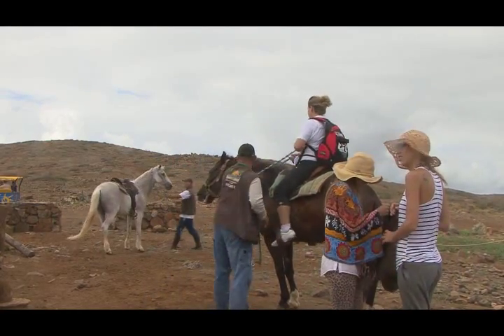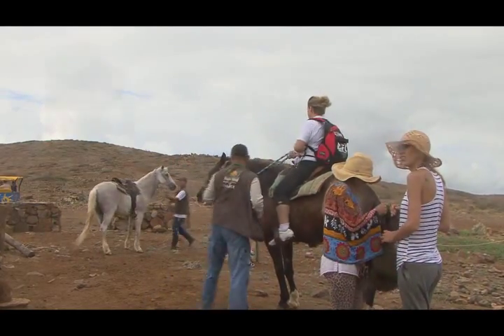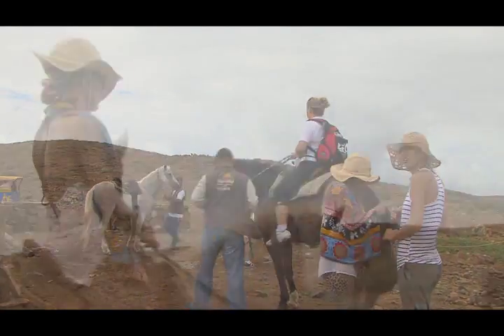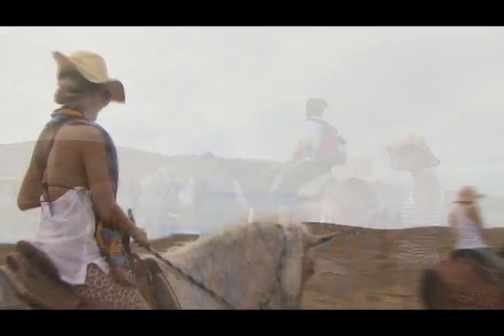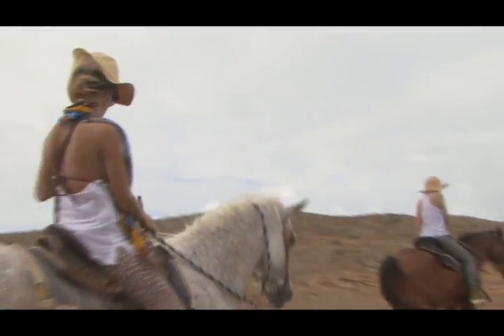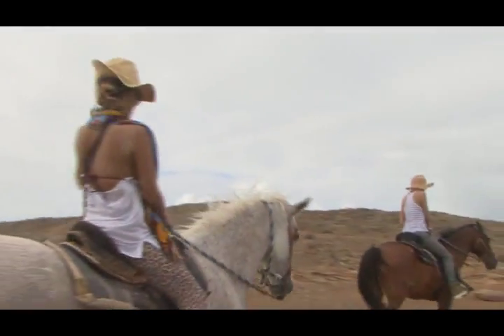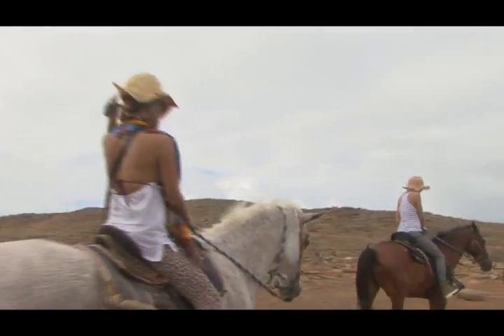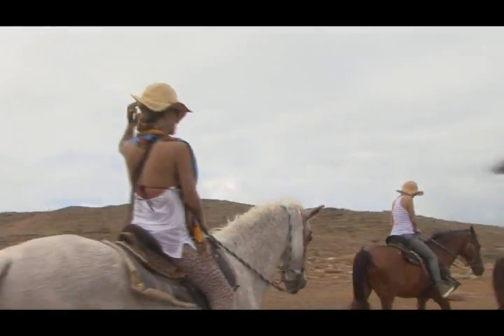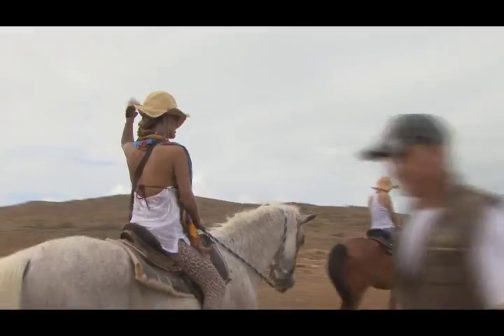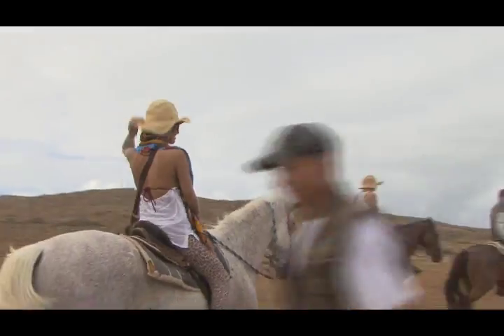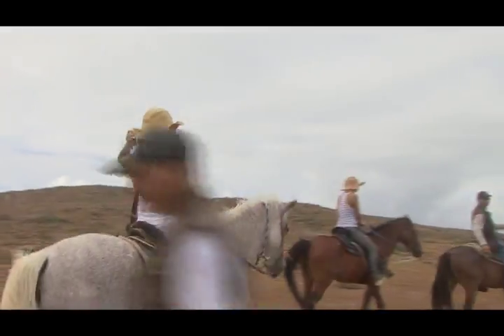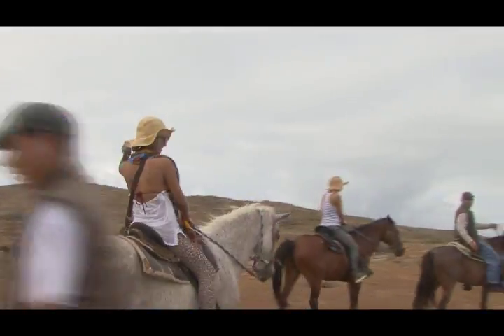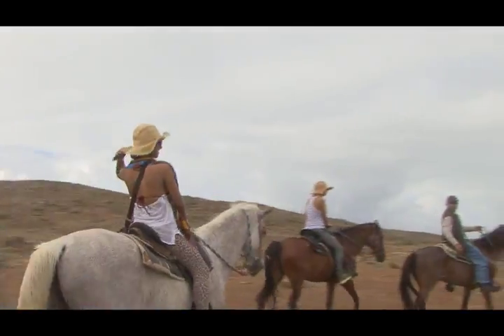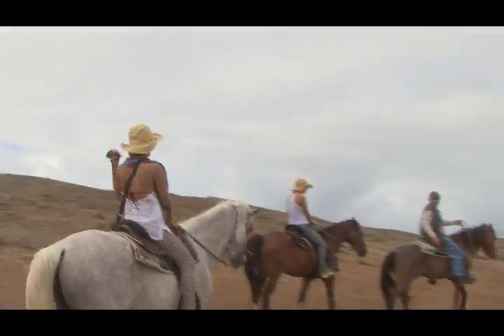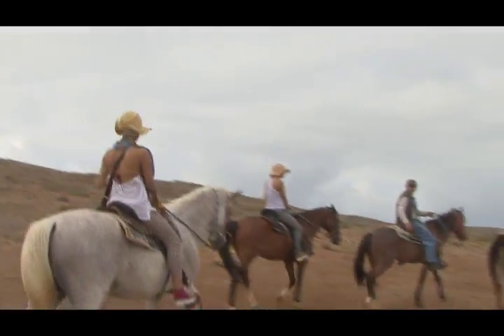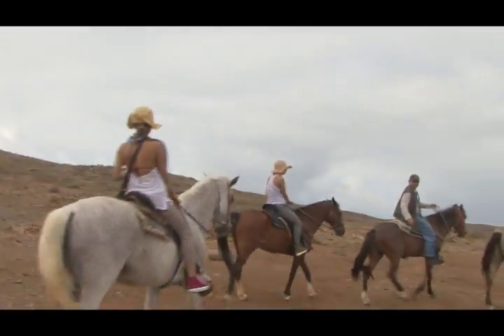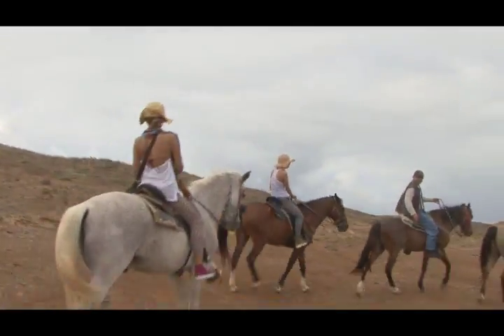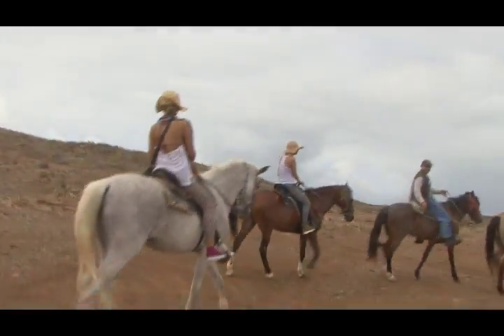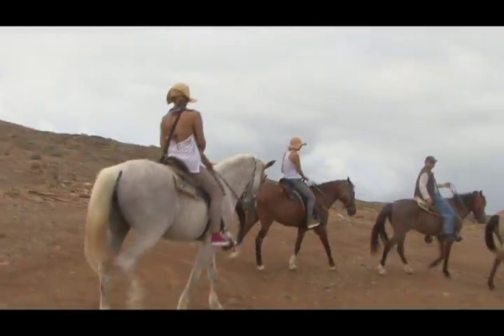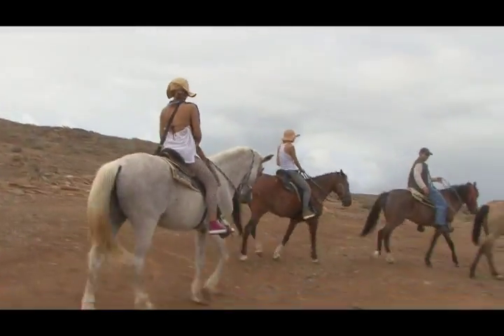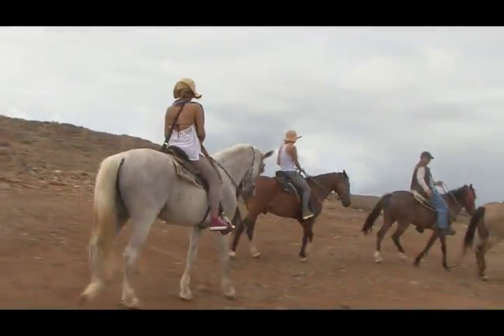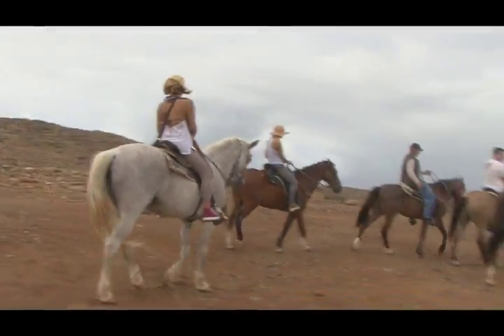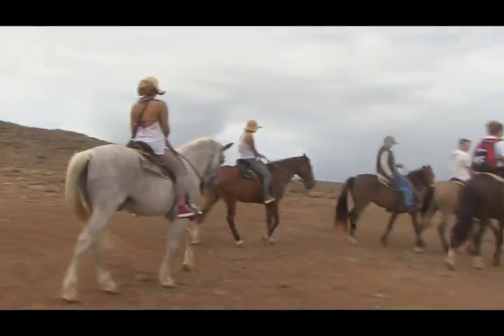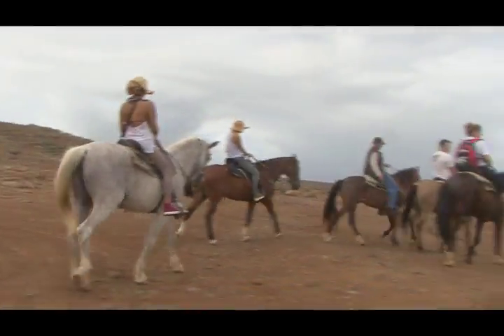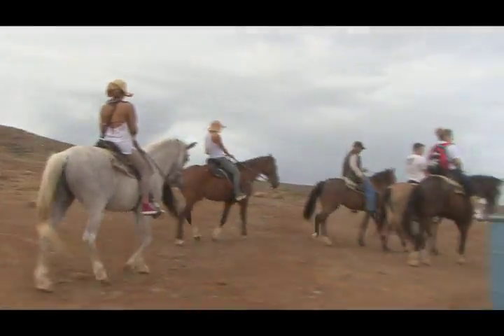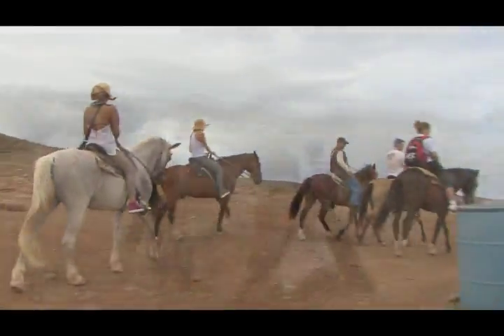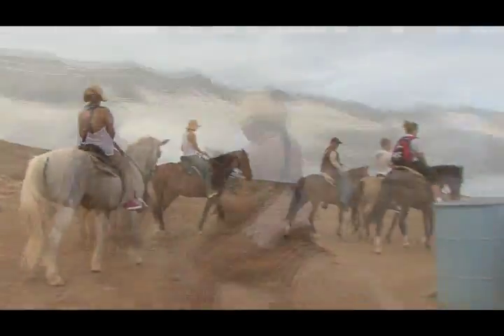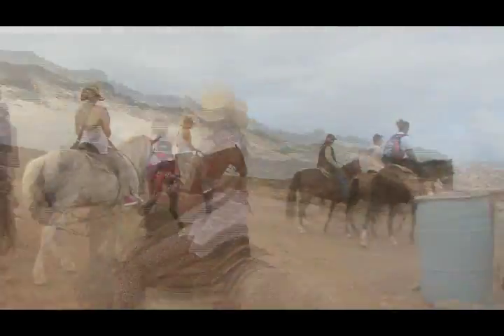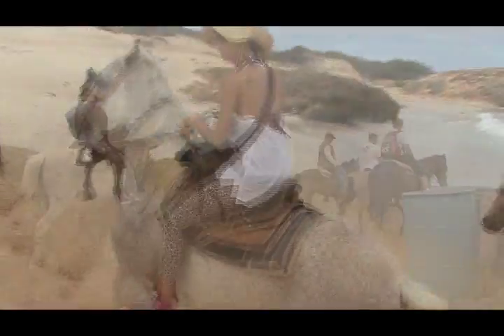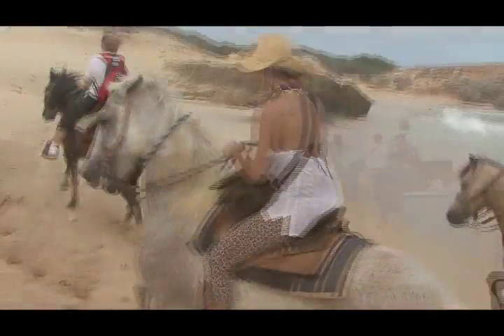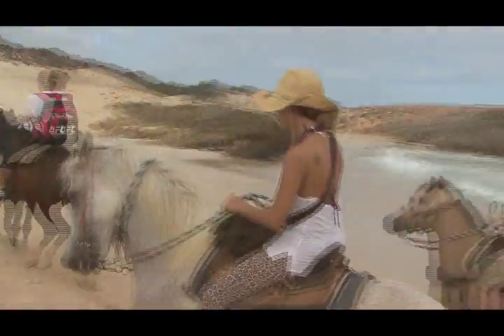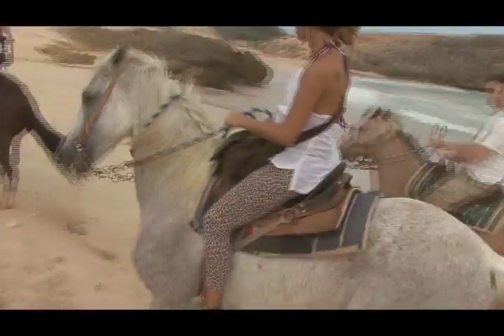We arrive at a sandy trail along the shore, which is perfect for a gallop.